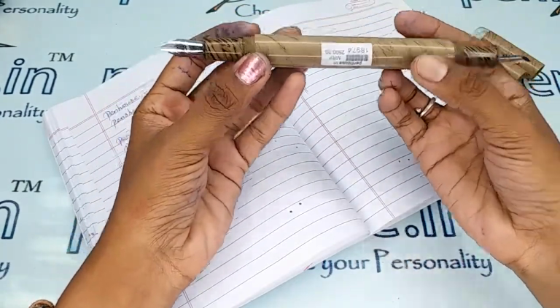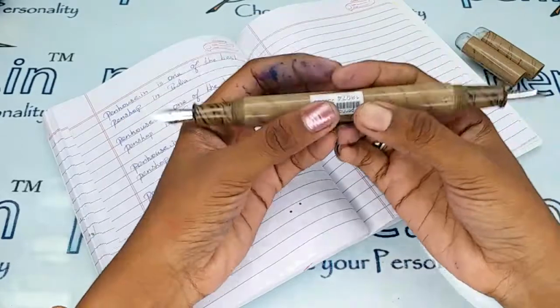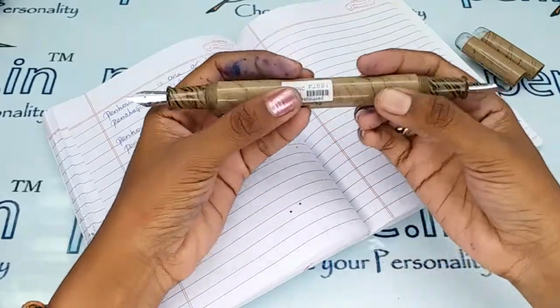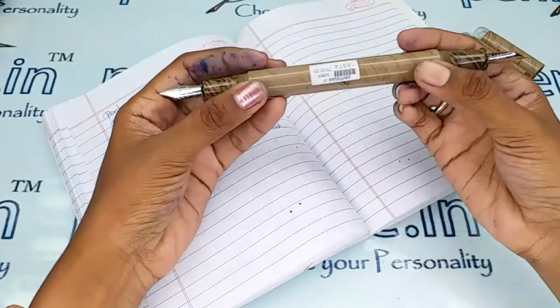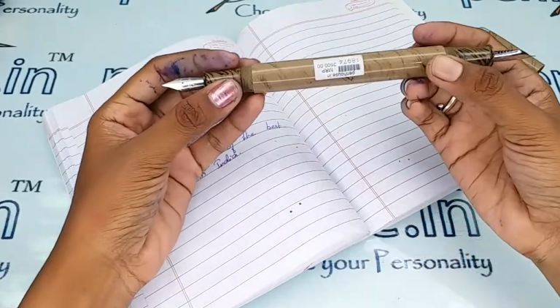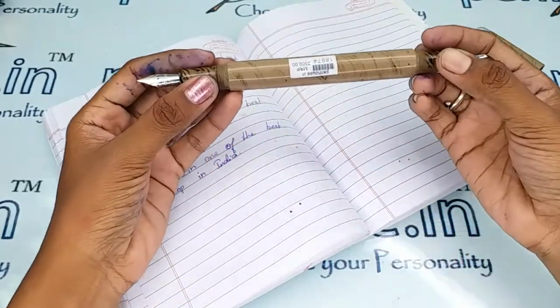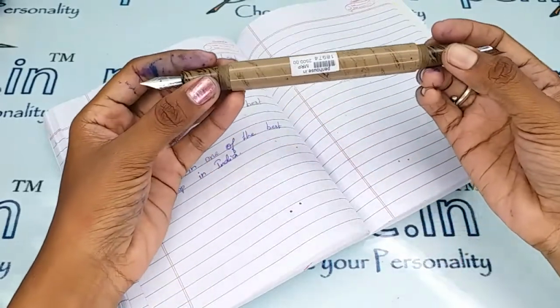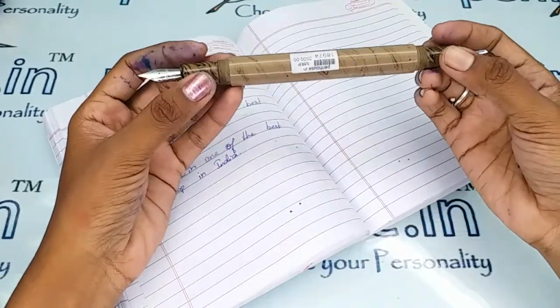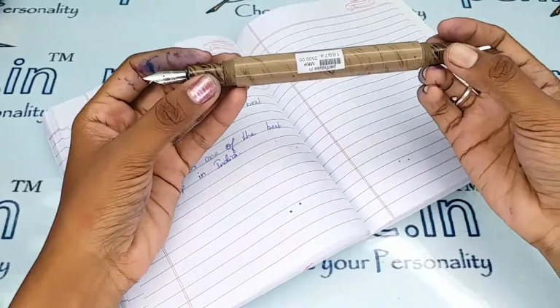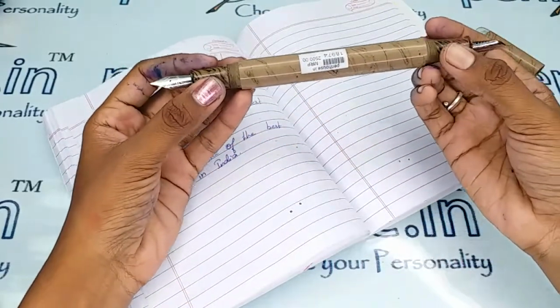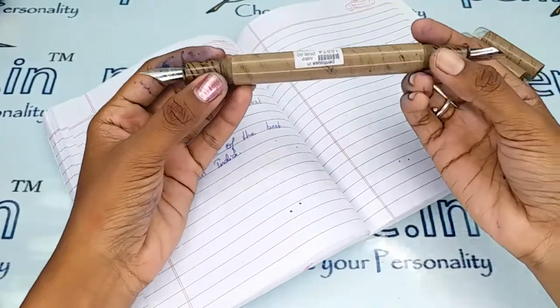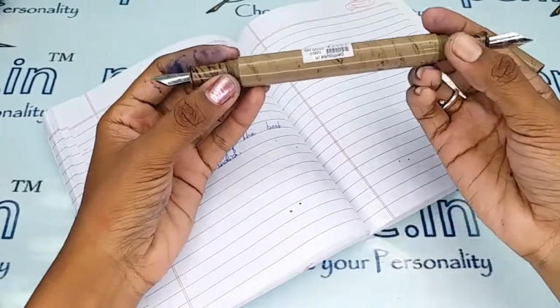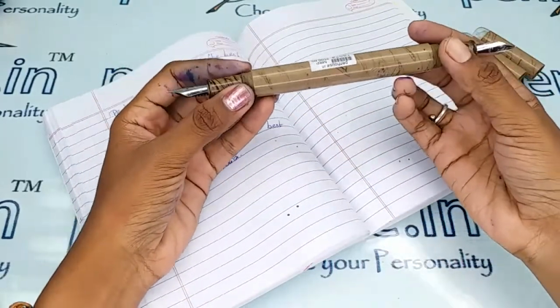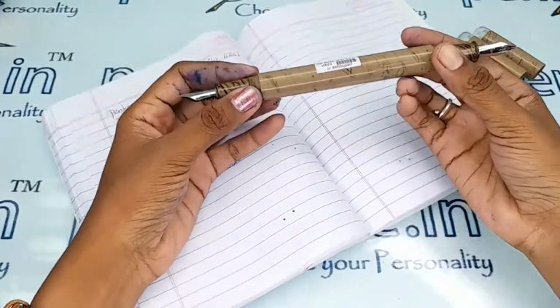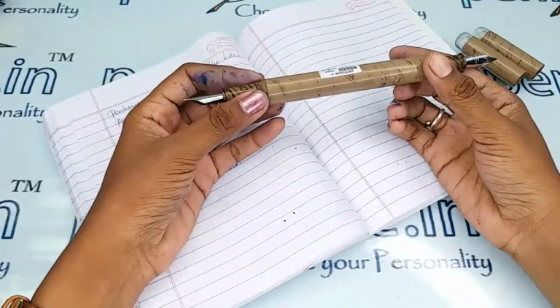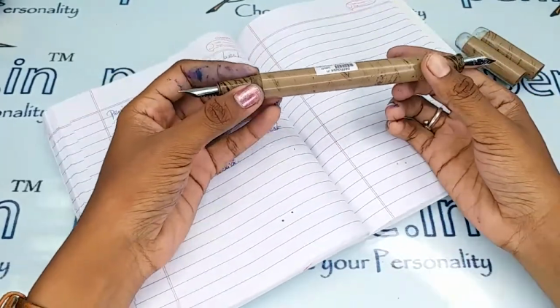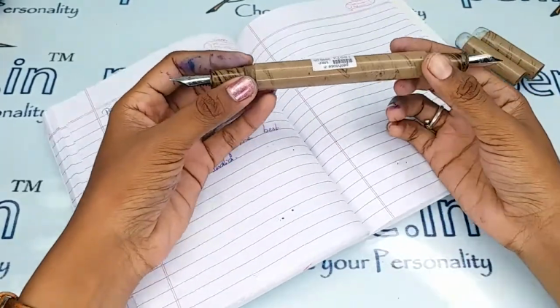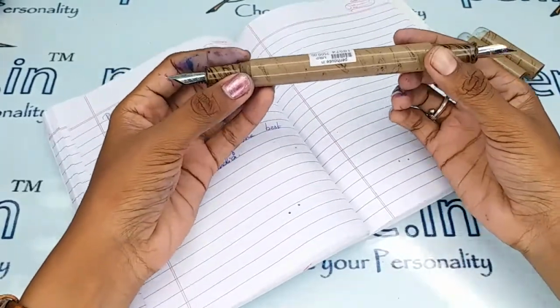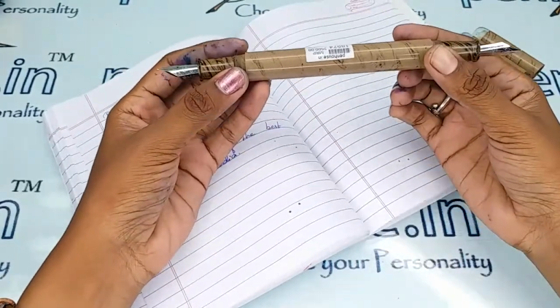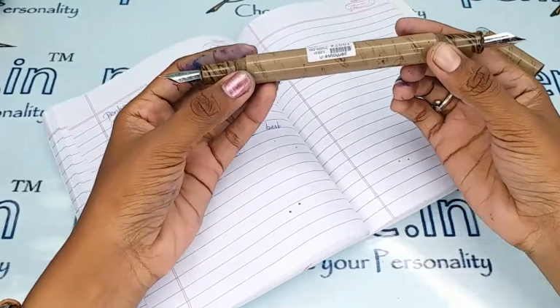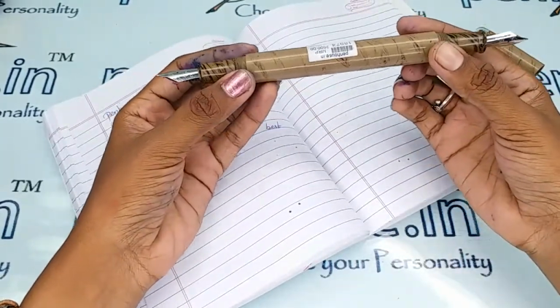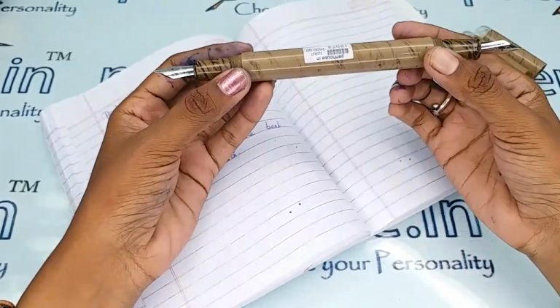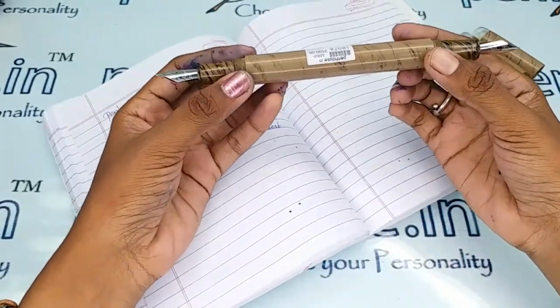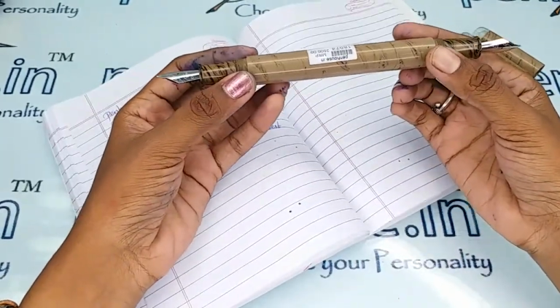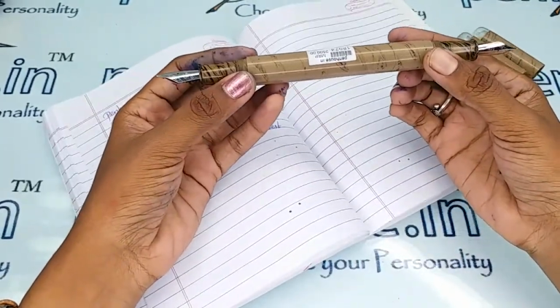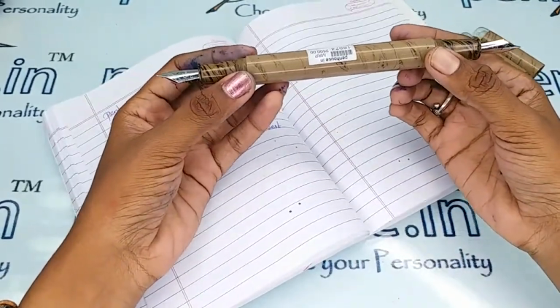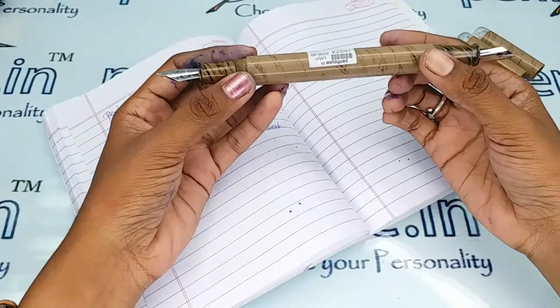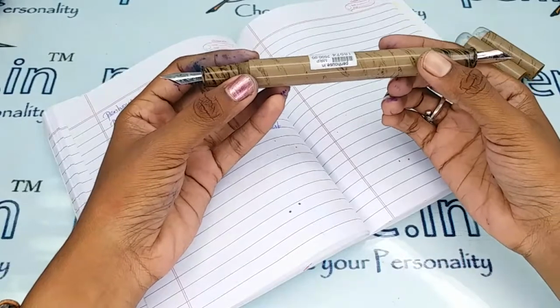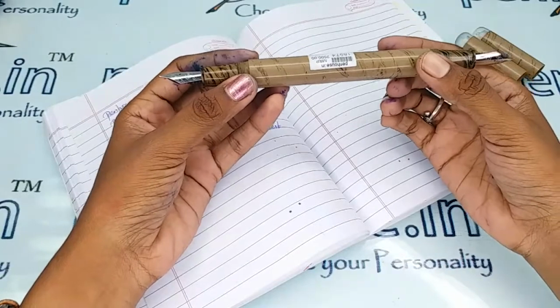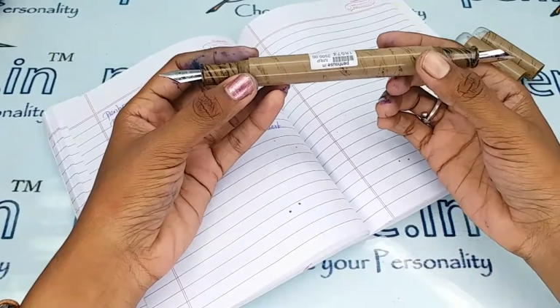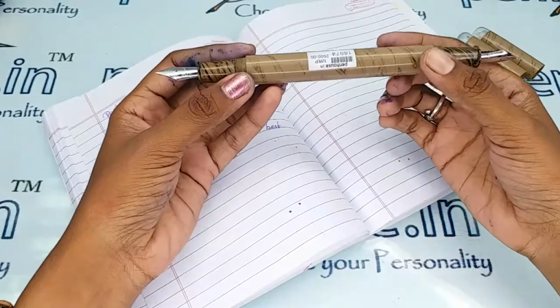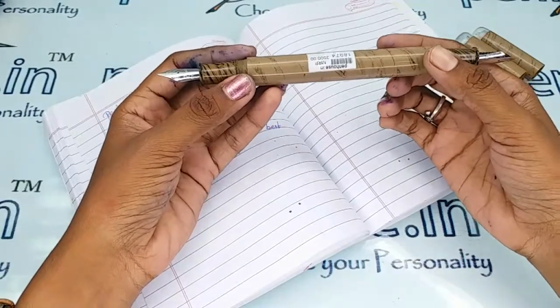The holding areas are quite big and the pen overall is quite a bigger one, so this is more suitable for adults who have bigger fingers.